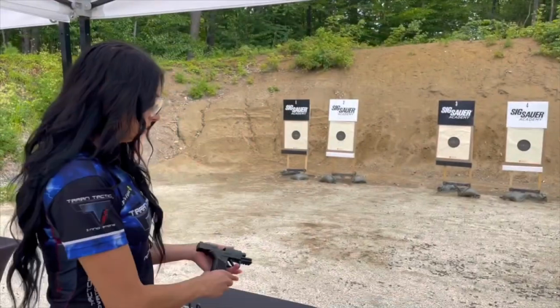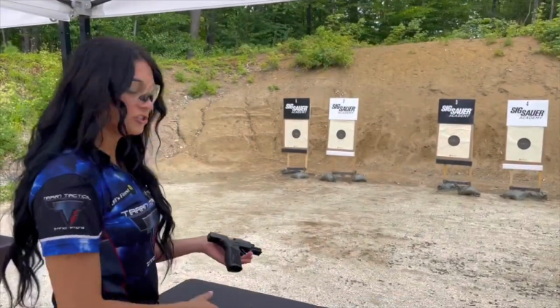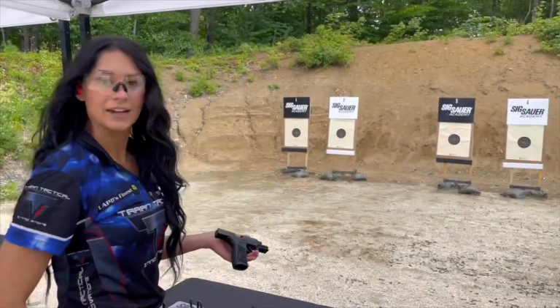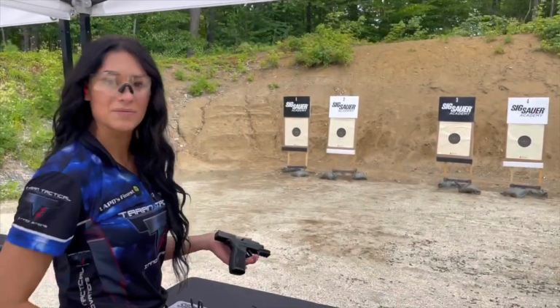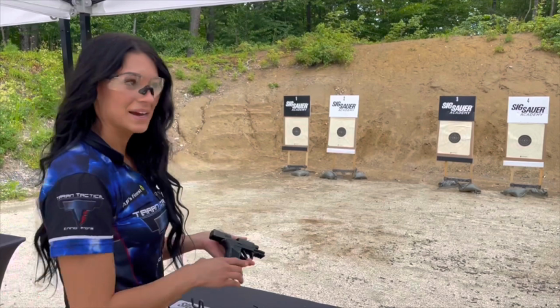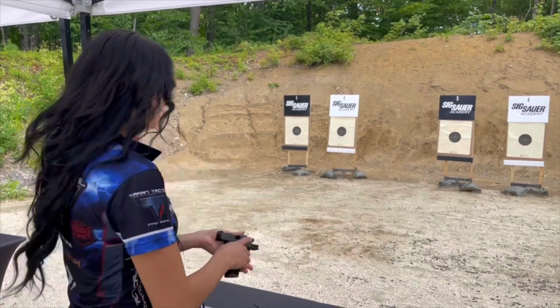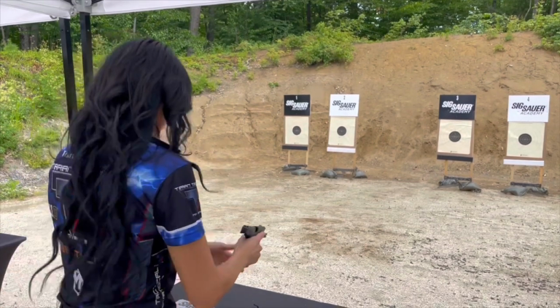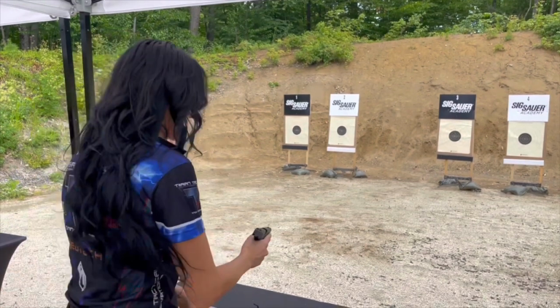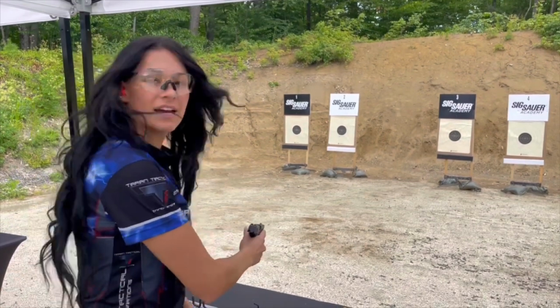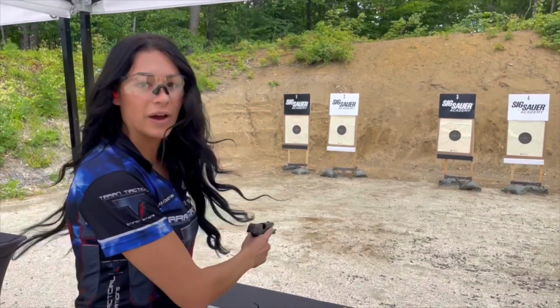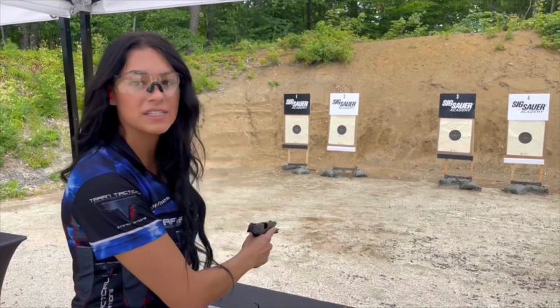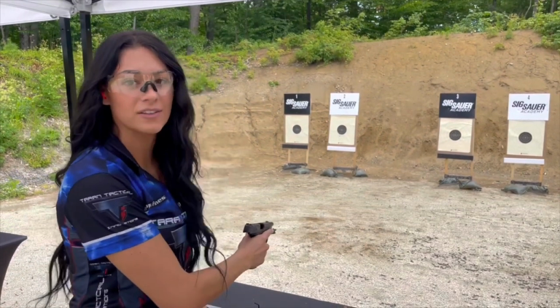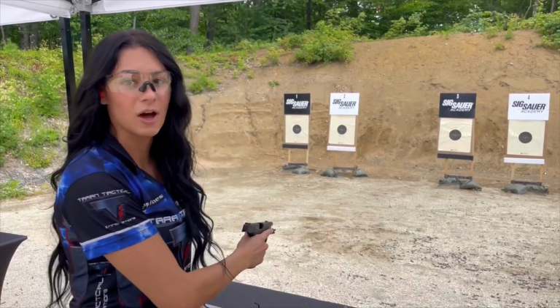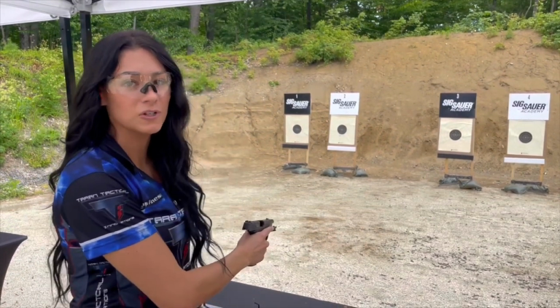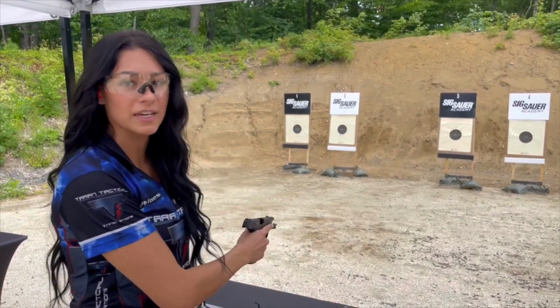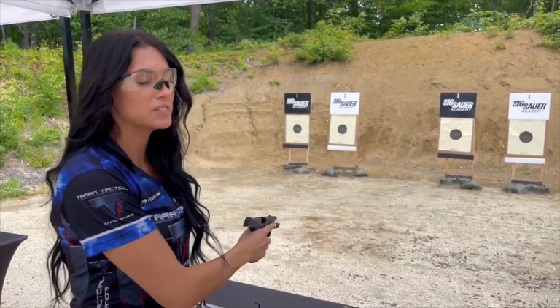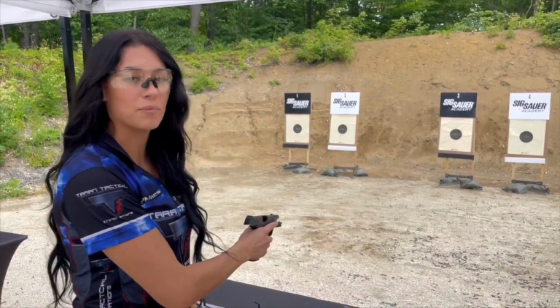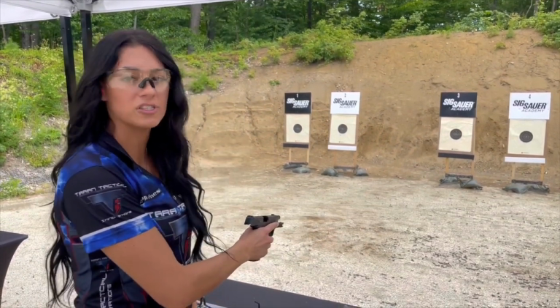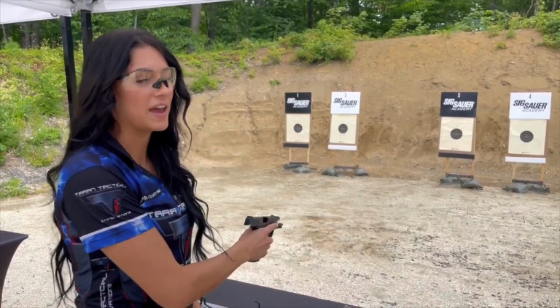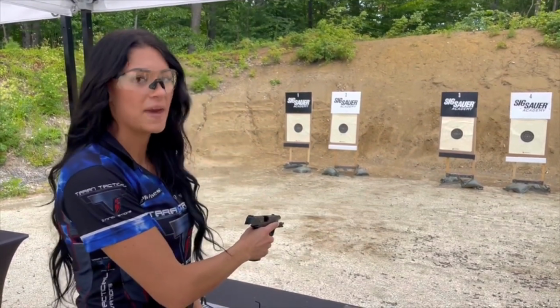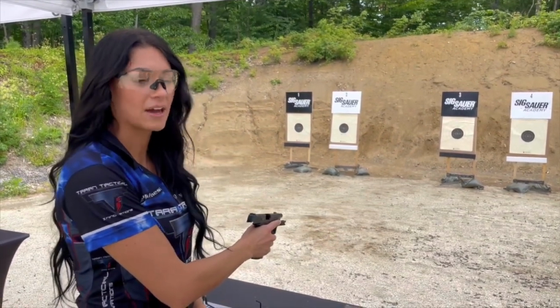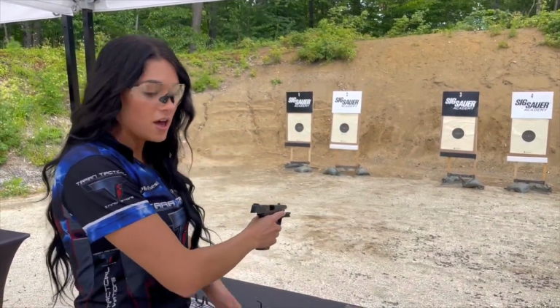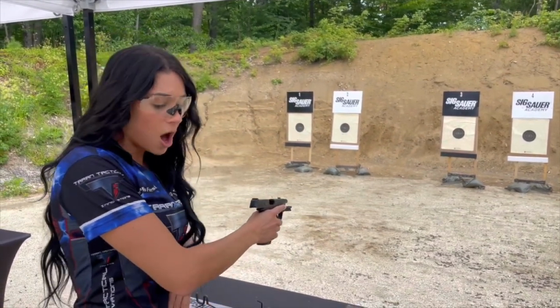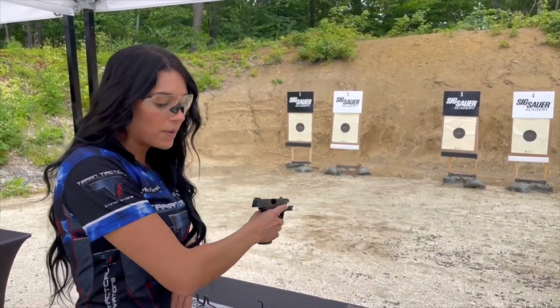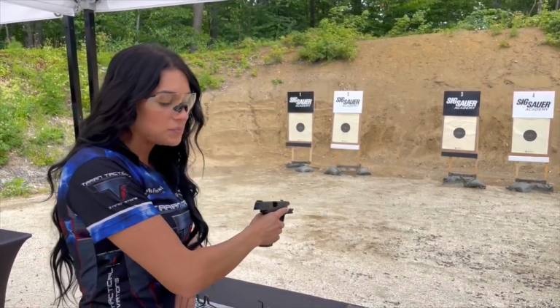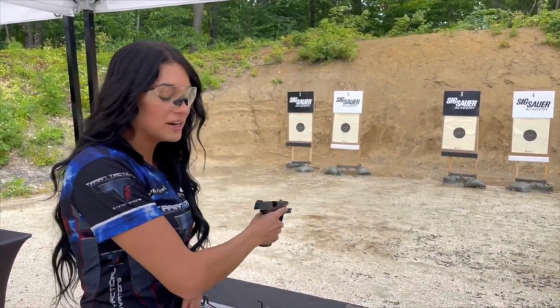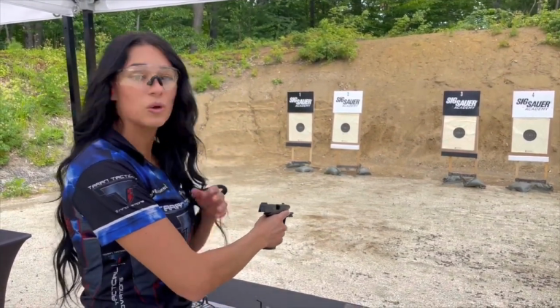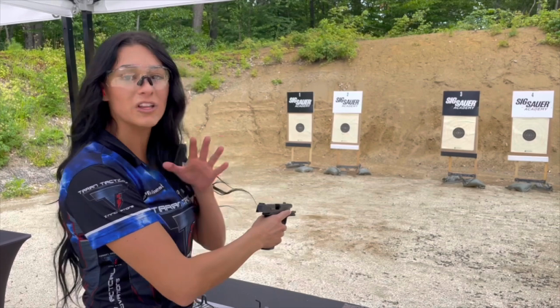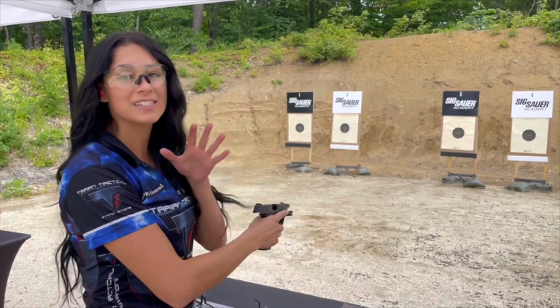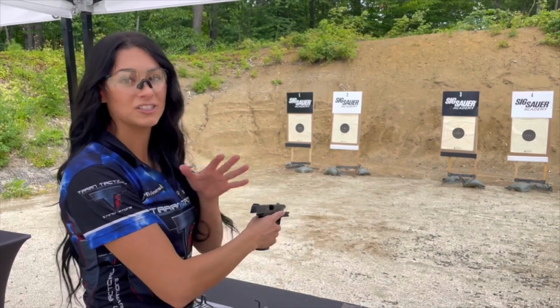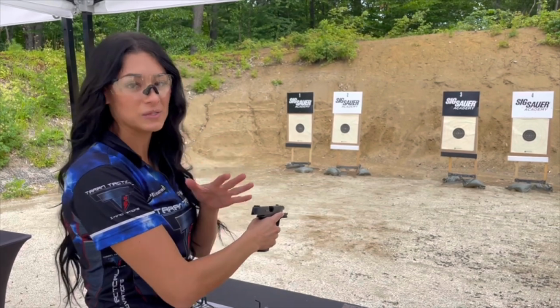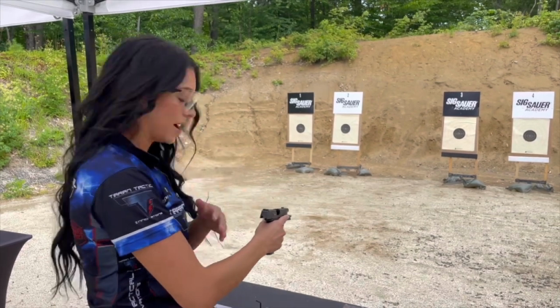Let's check it out. I'm excited. You guys know I always carry this off duty — it's always in my purse and fanny pack, on my waistband. So I'm really excited to check this one out.